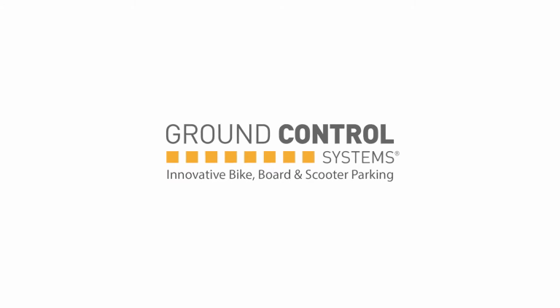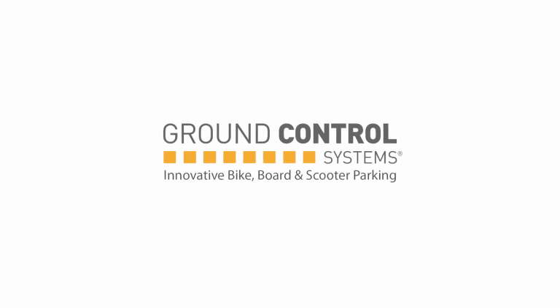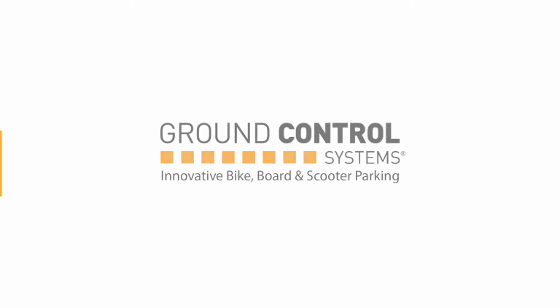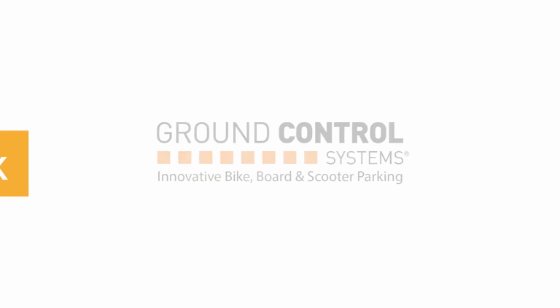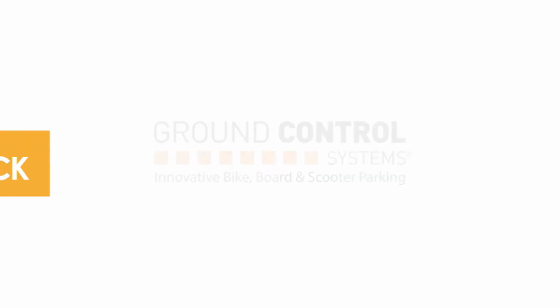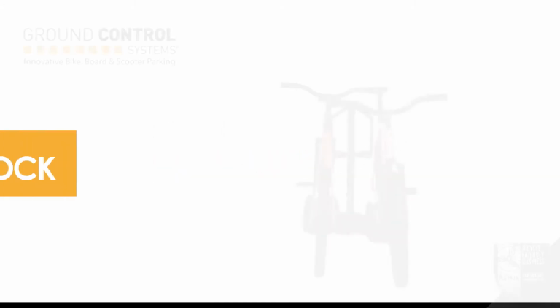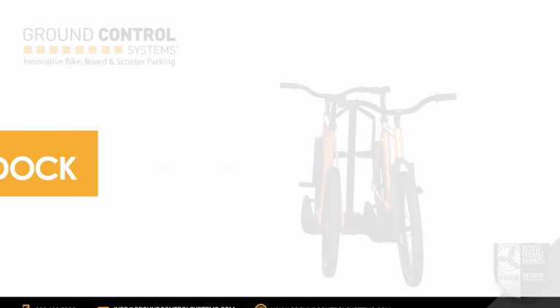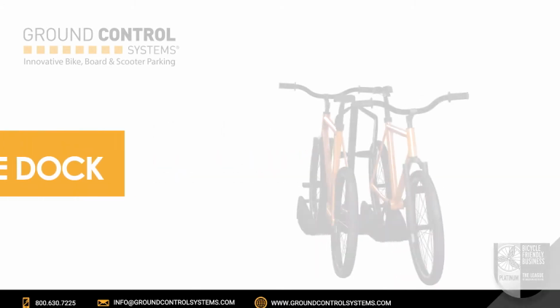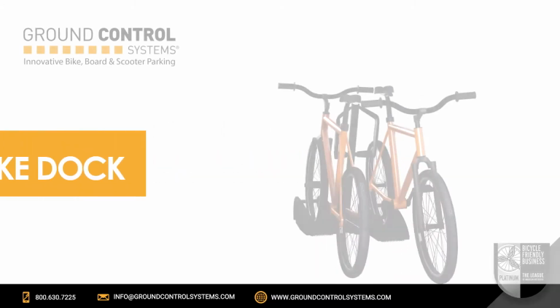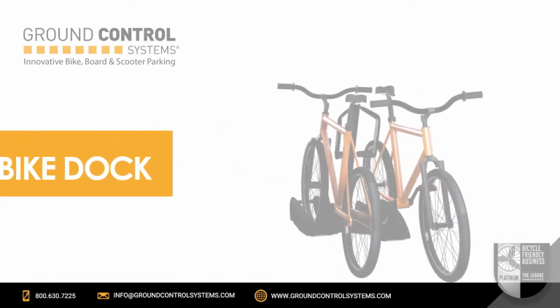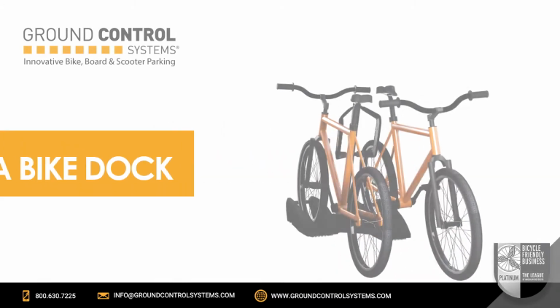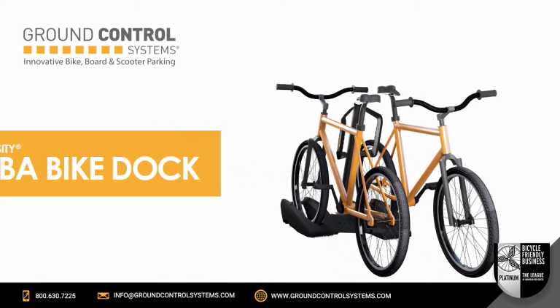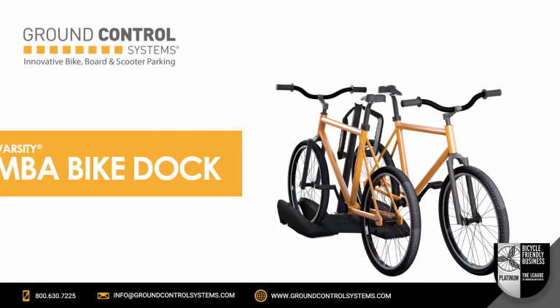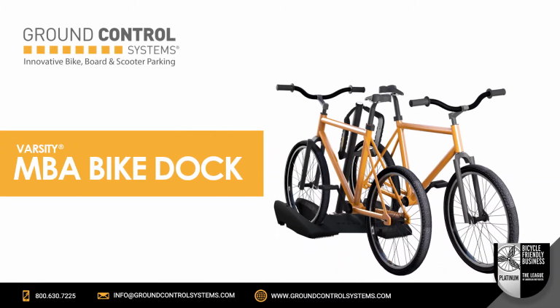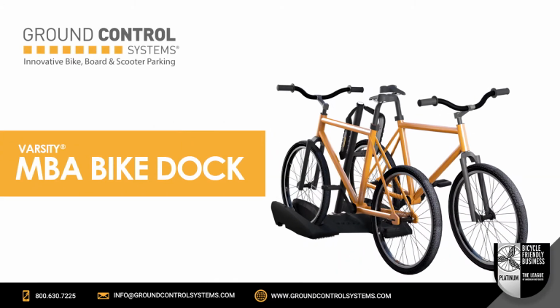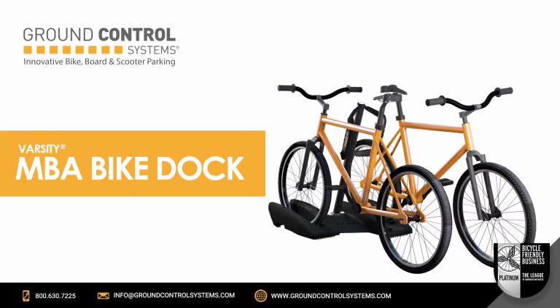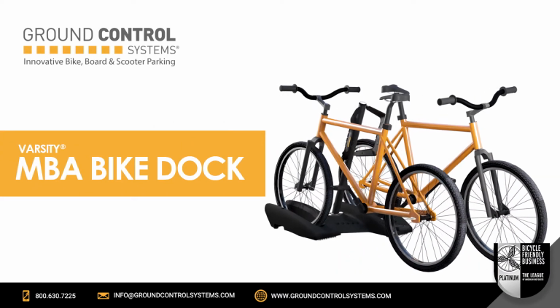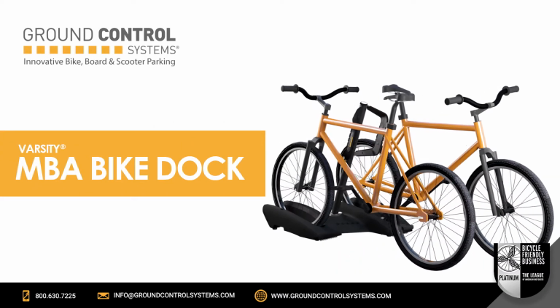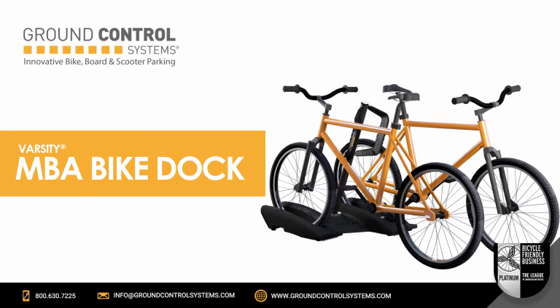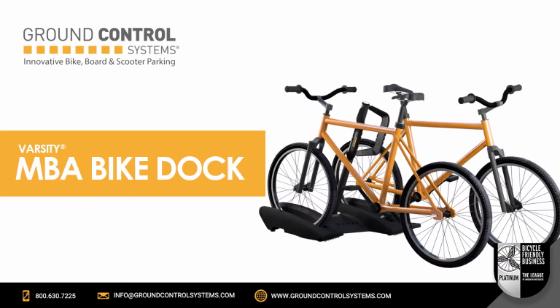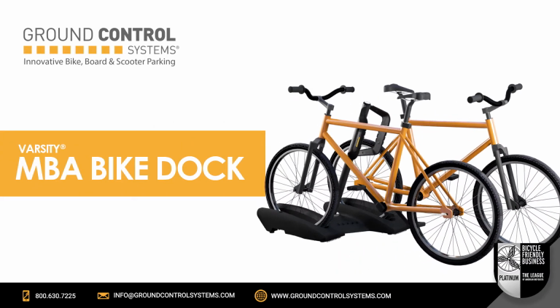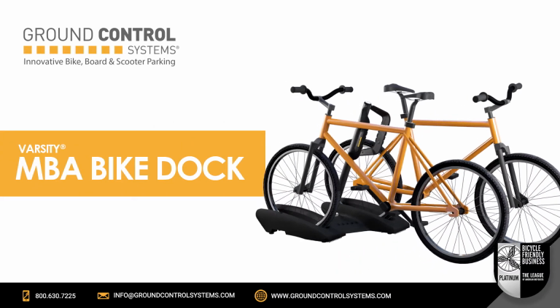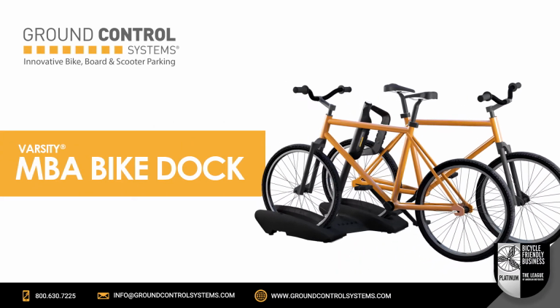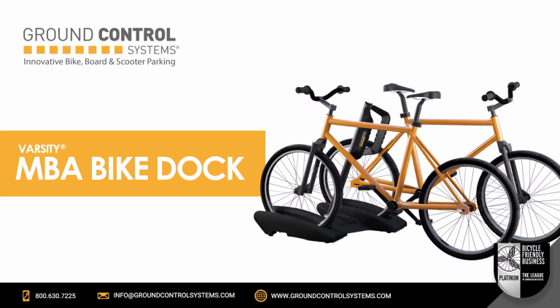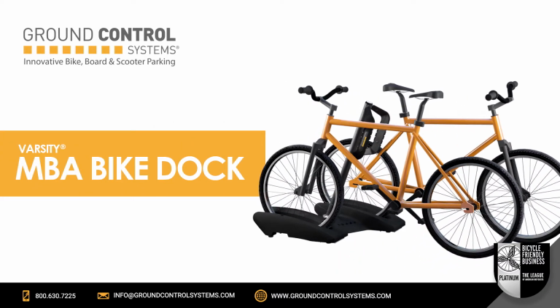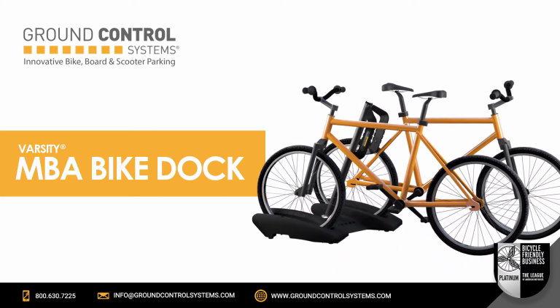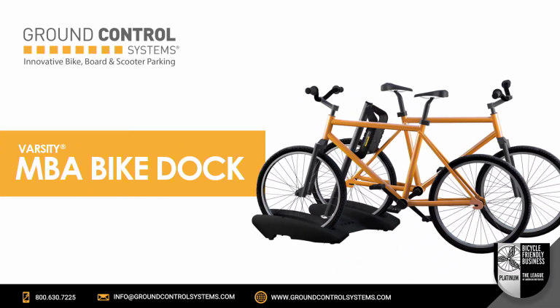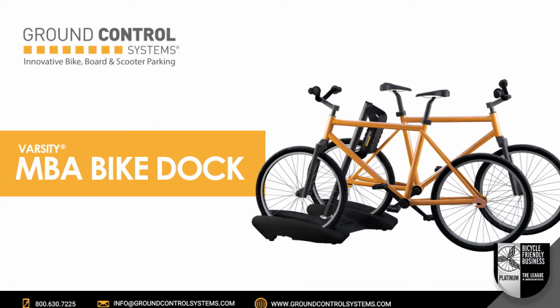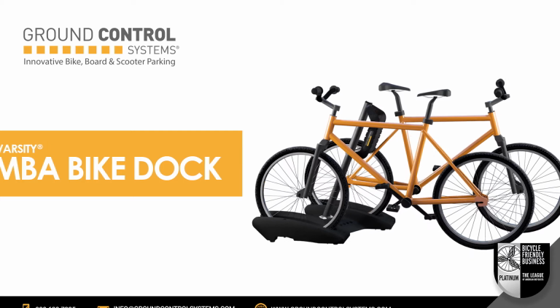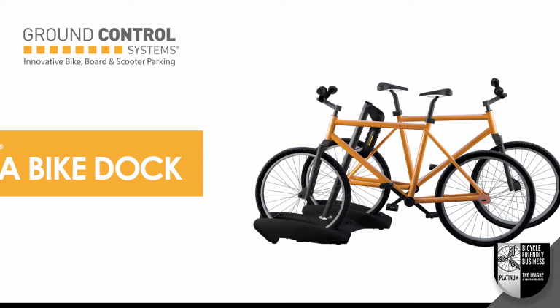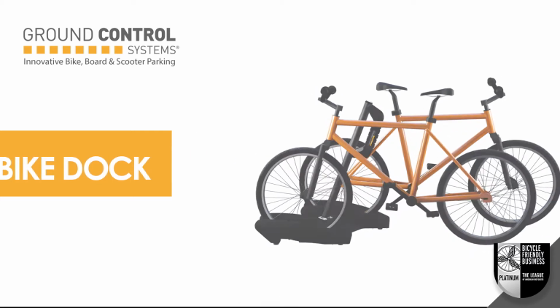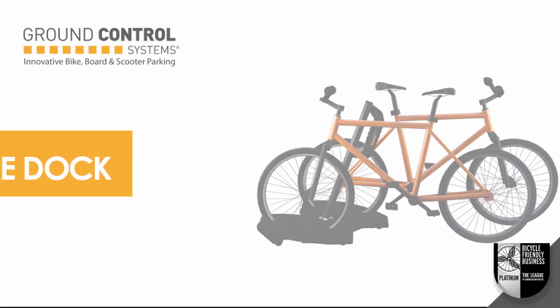Introducing the MBA Bike Dock, the most innovative portable bike parking solution on the market.